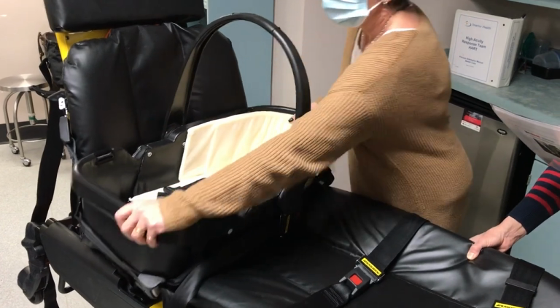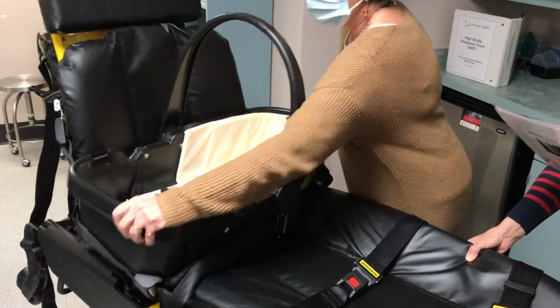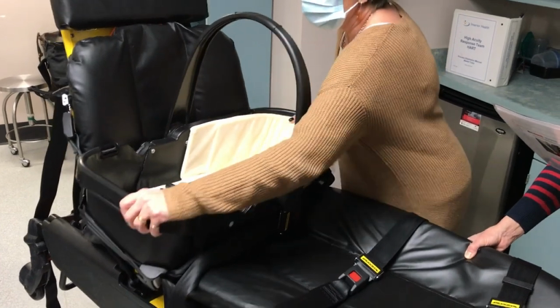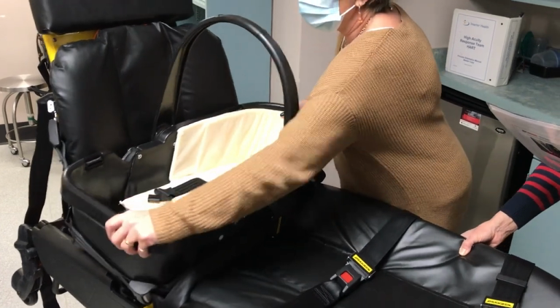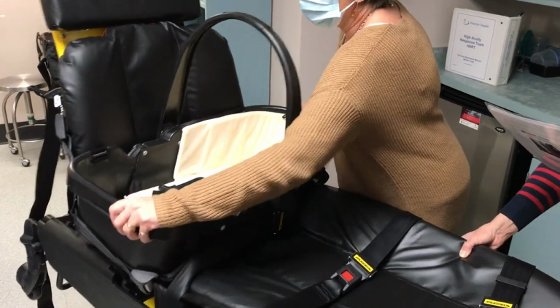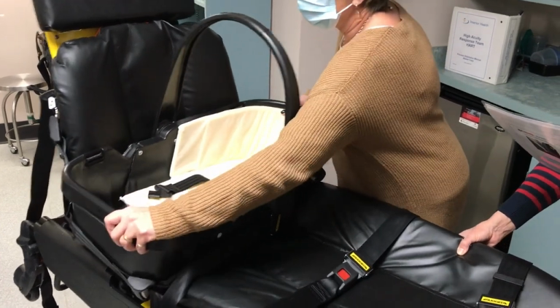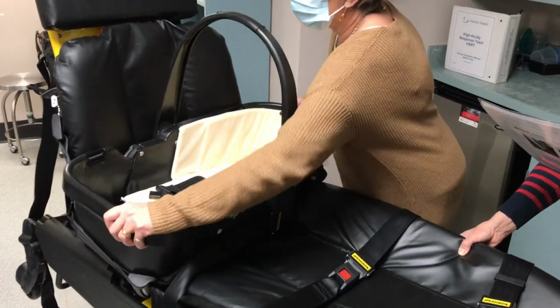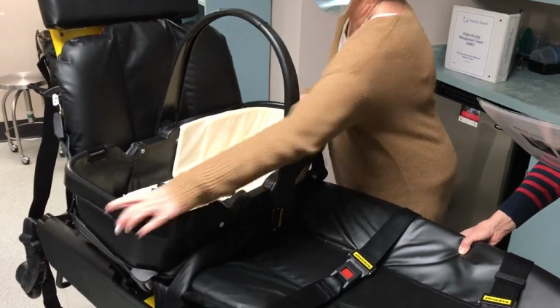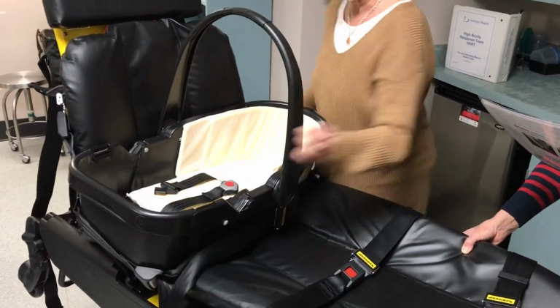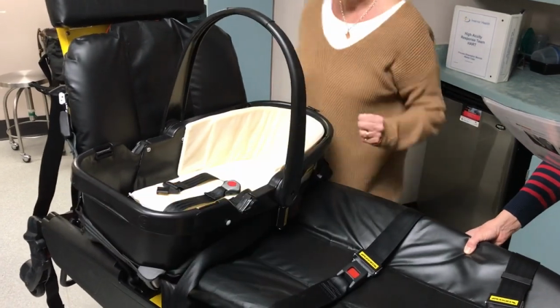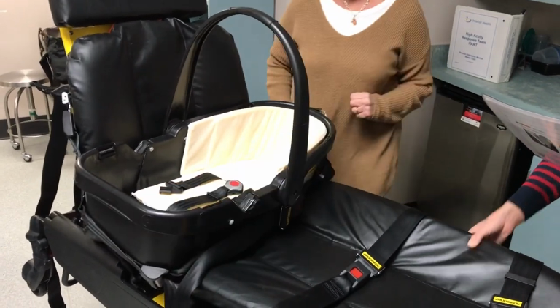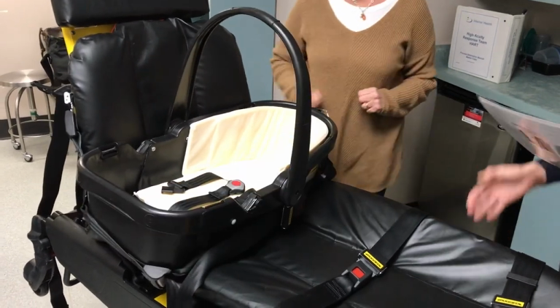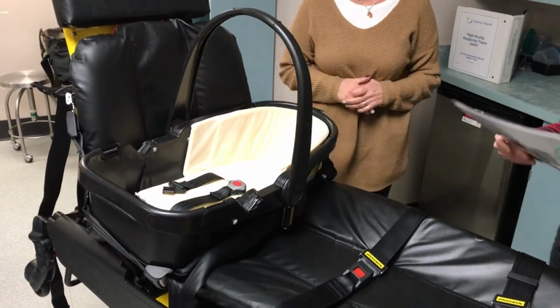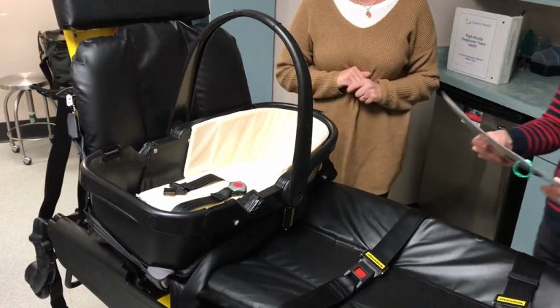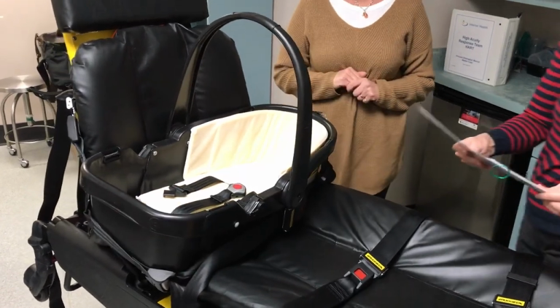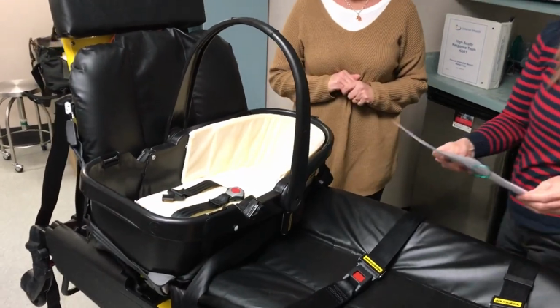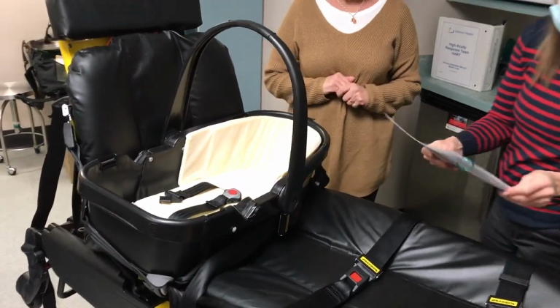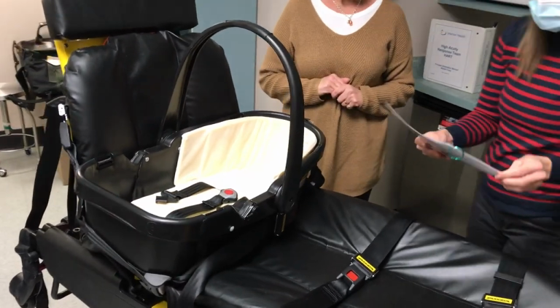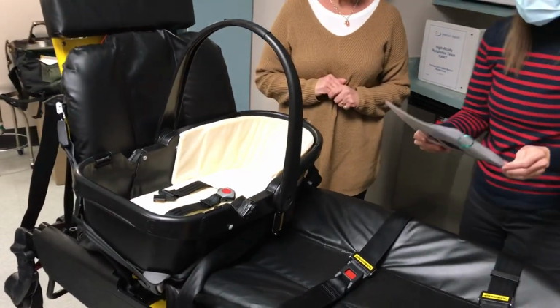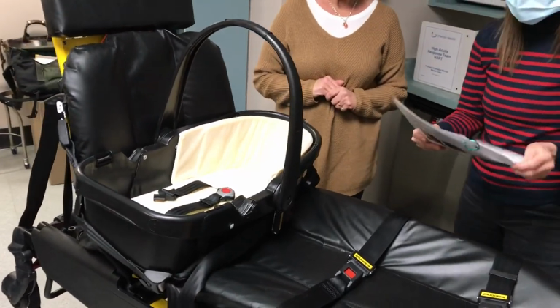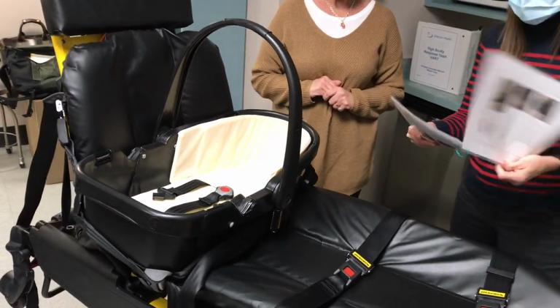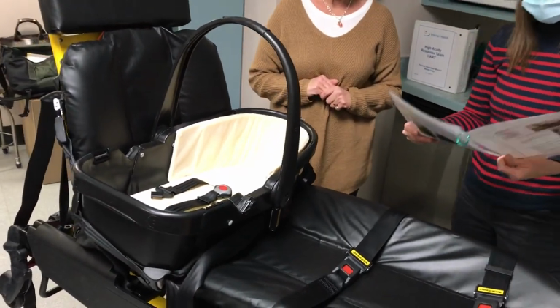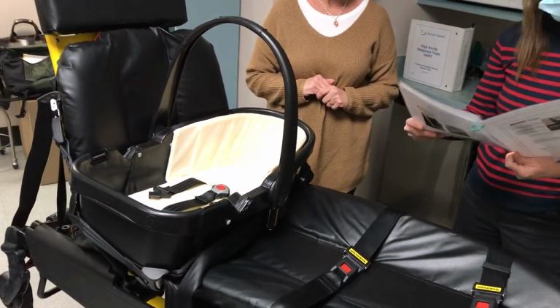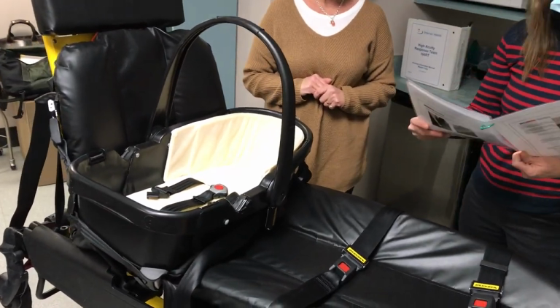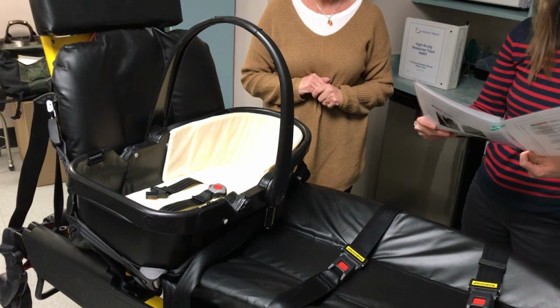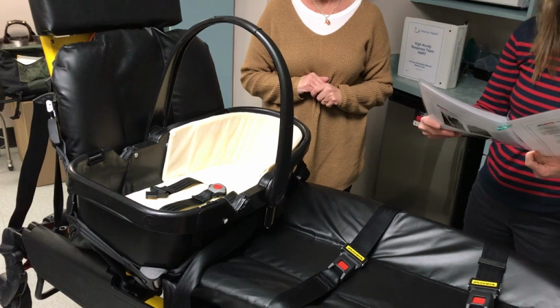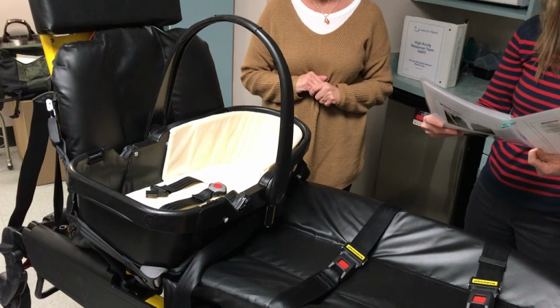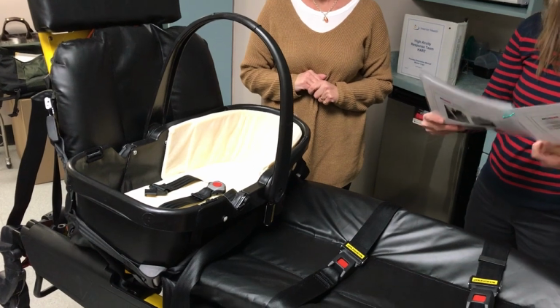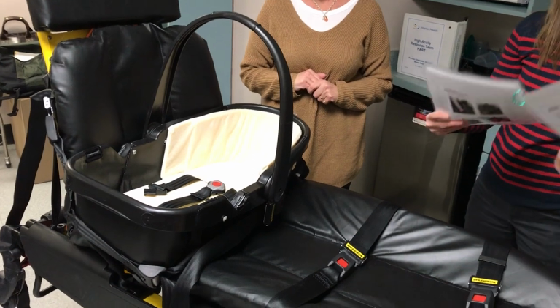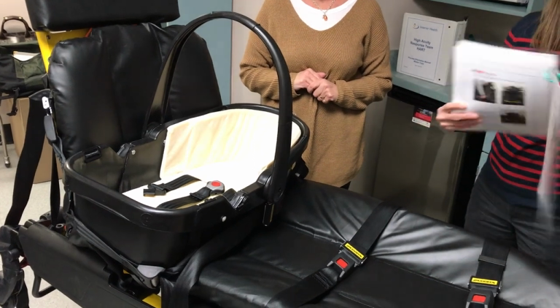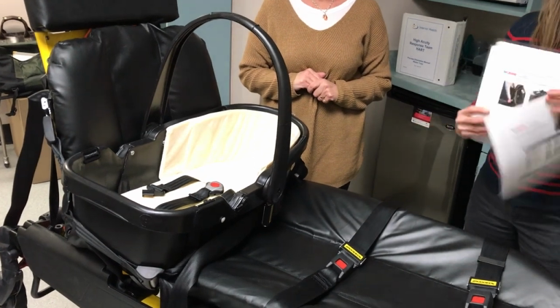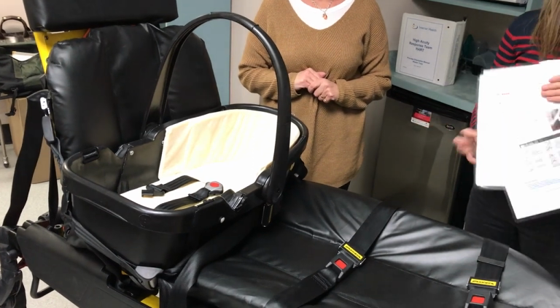If it does move more than an inch, repeat the steps until the car bed is properly secured. The car bed is not moving — the procedure is complete.